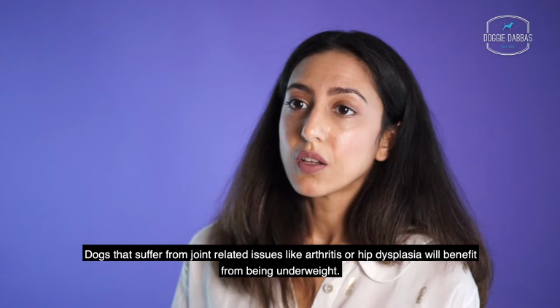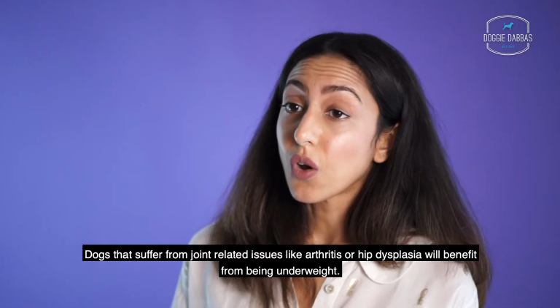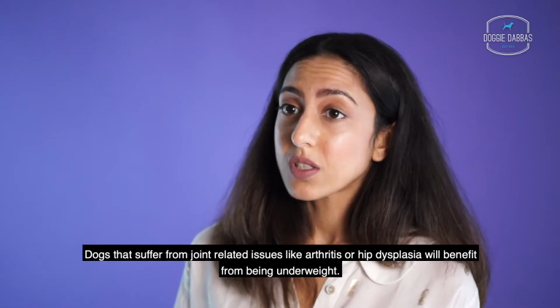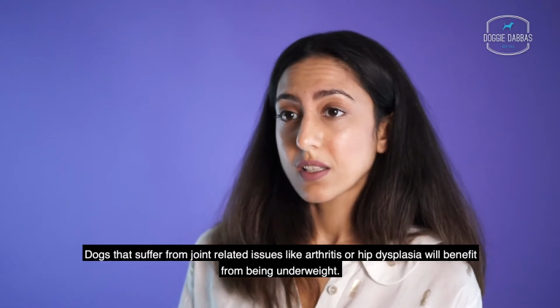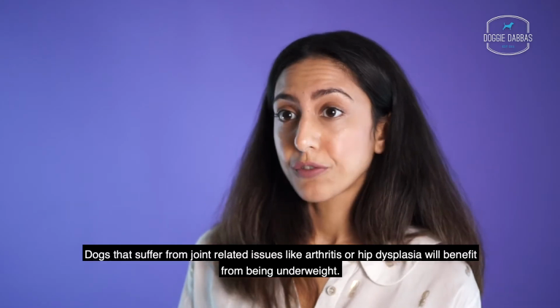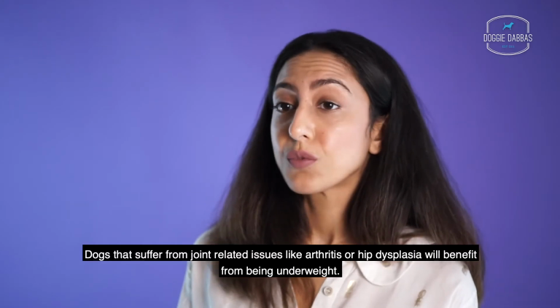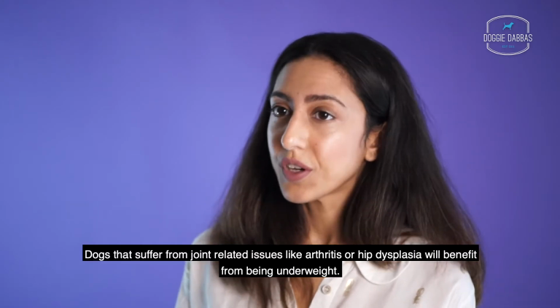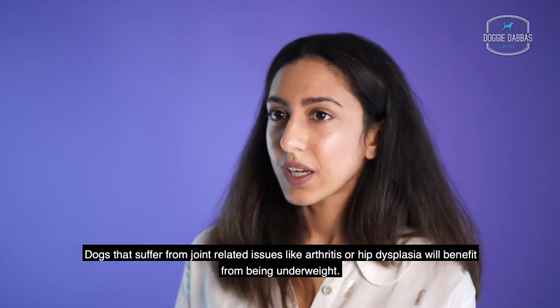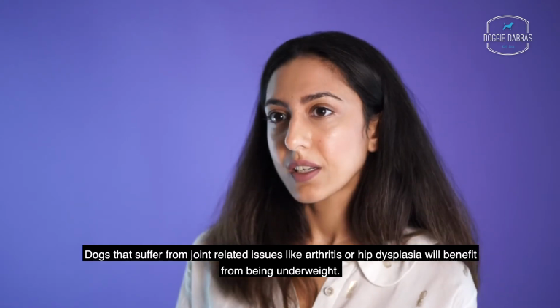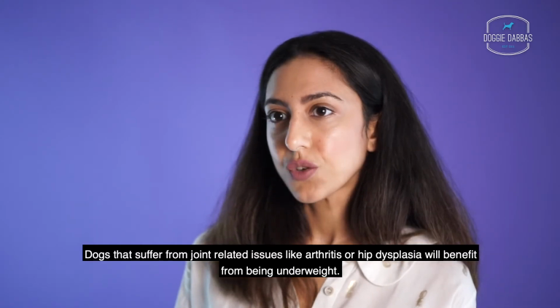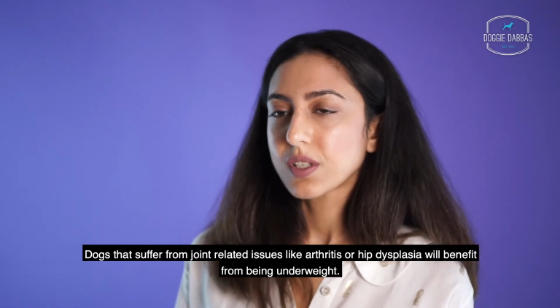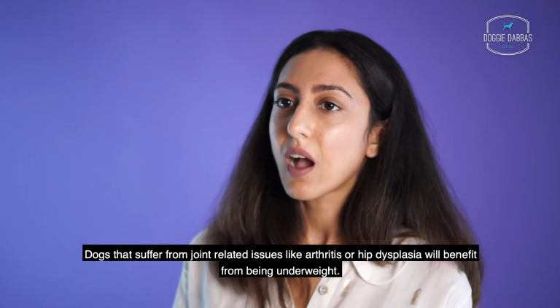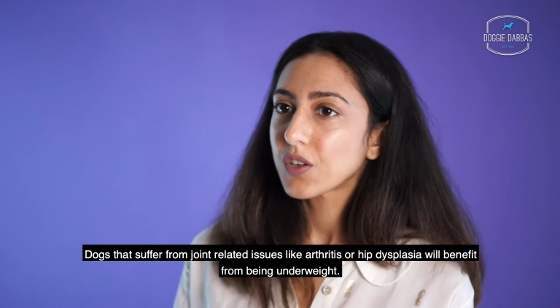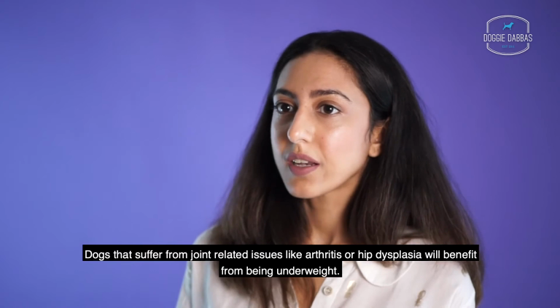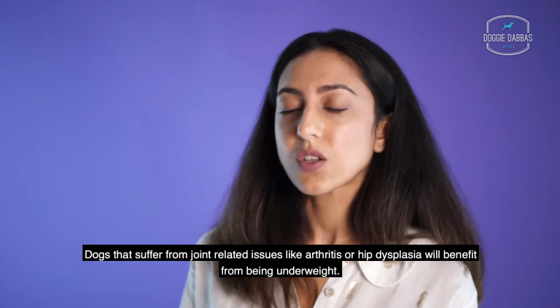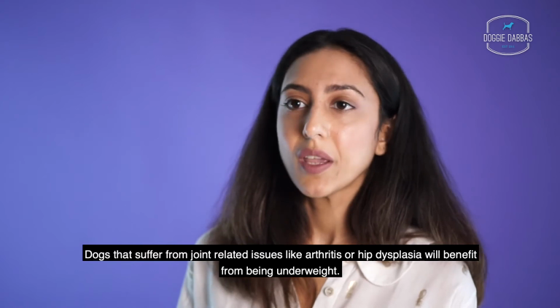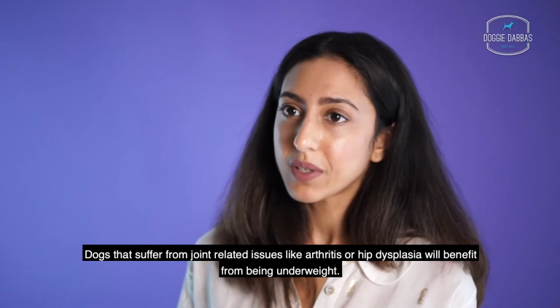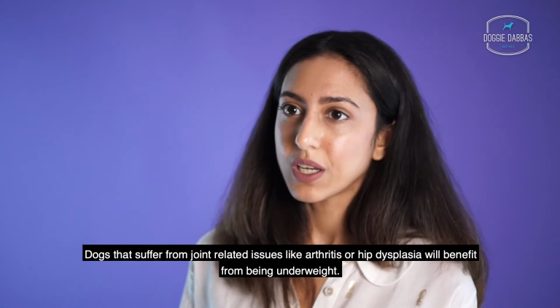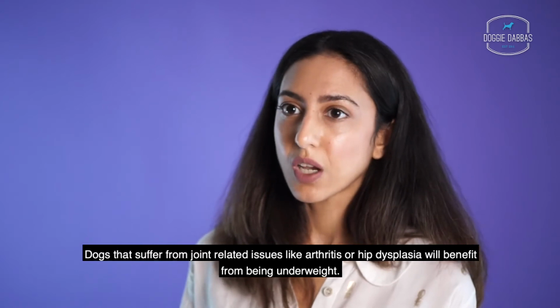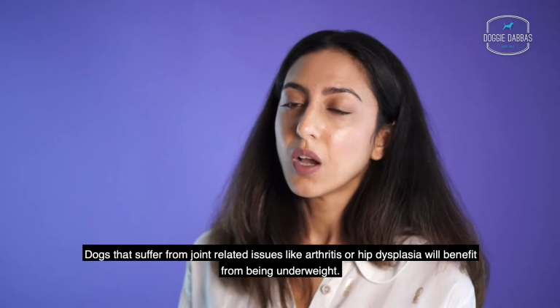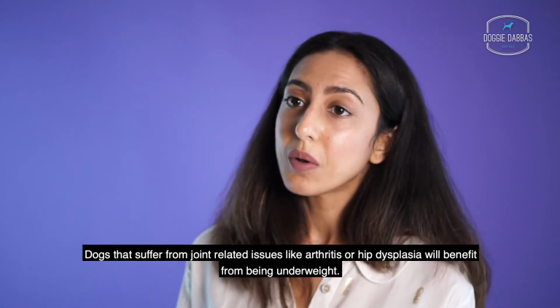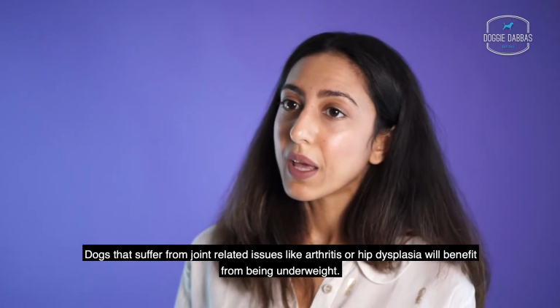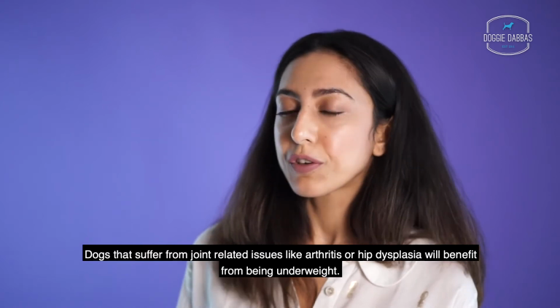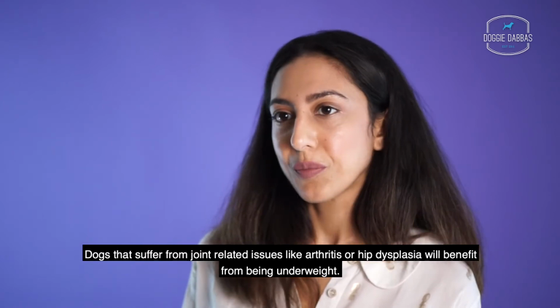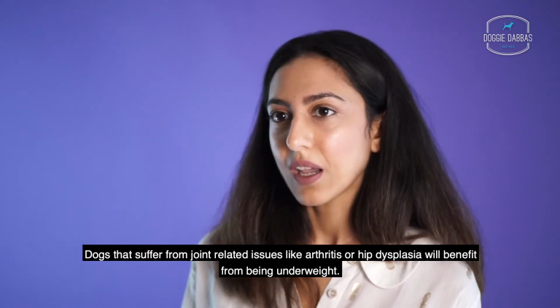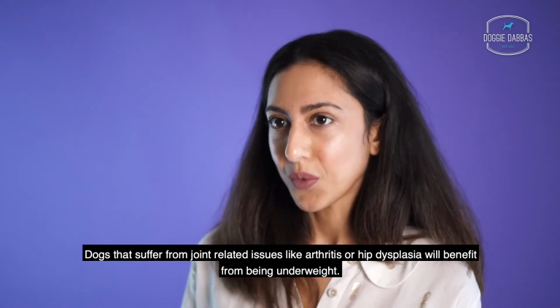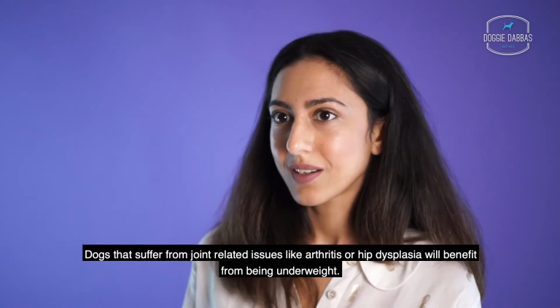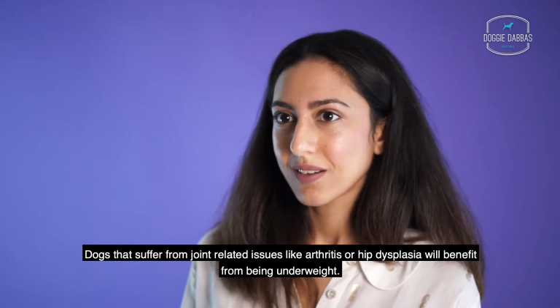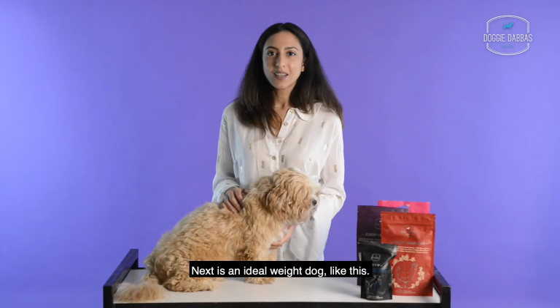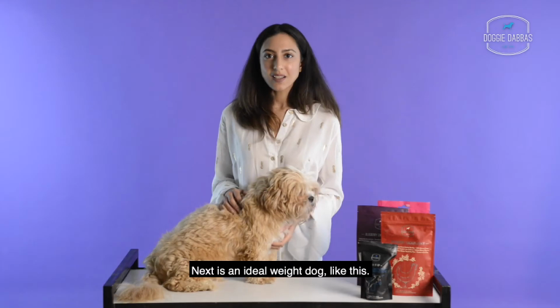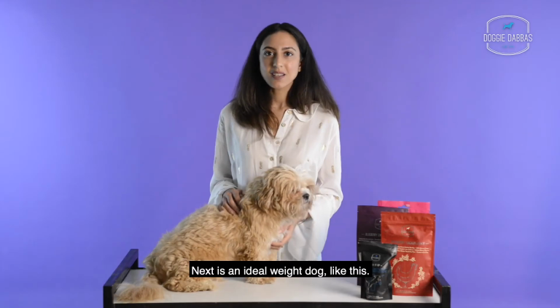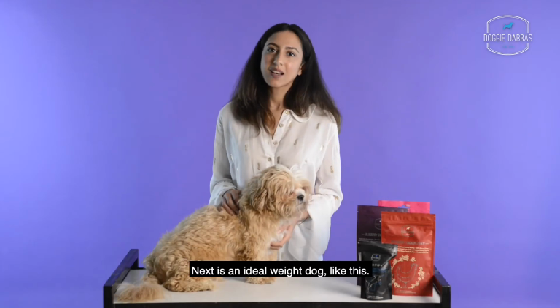We also may have a dog who's underweight, like this. Dogs that suffer from joint-related issues like arthritis or hip dysplasia will actually benefit from being underweight.